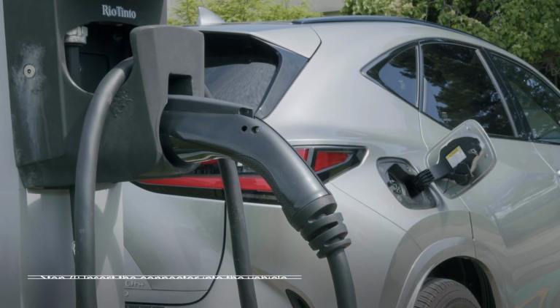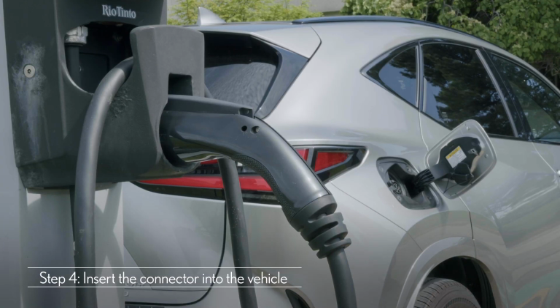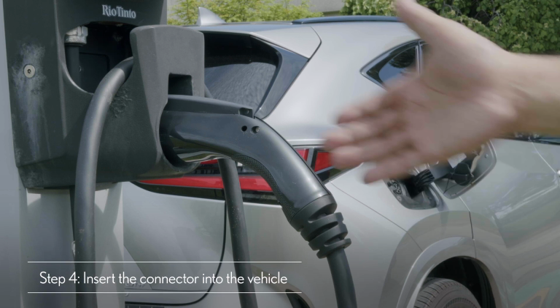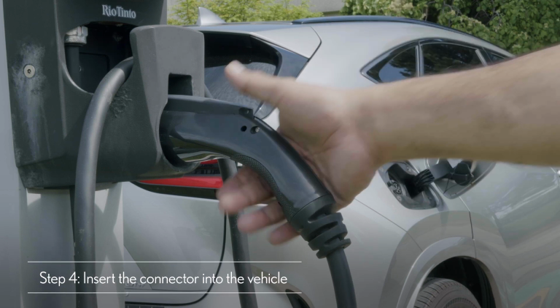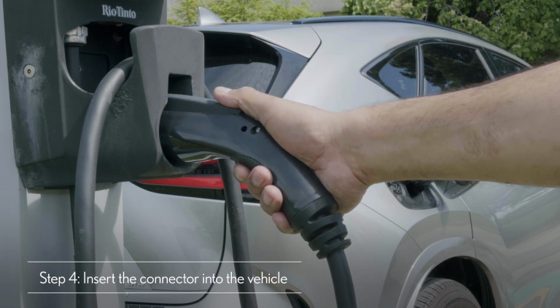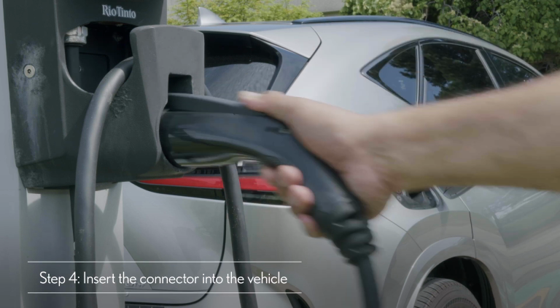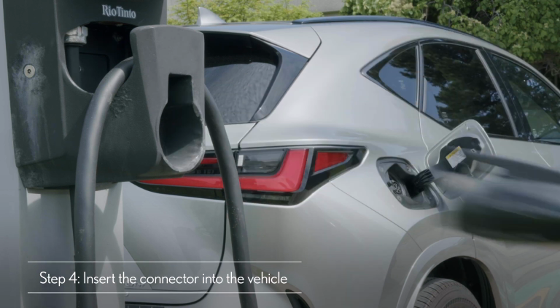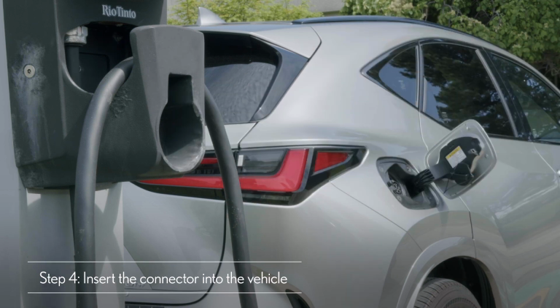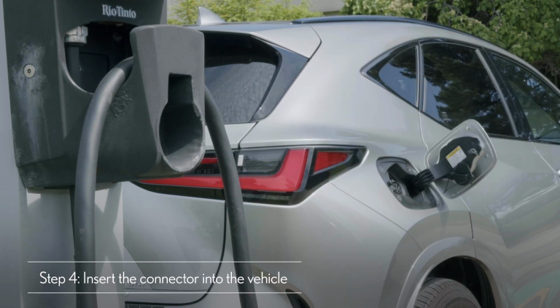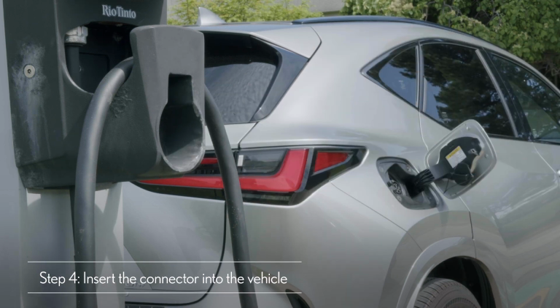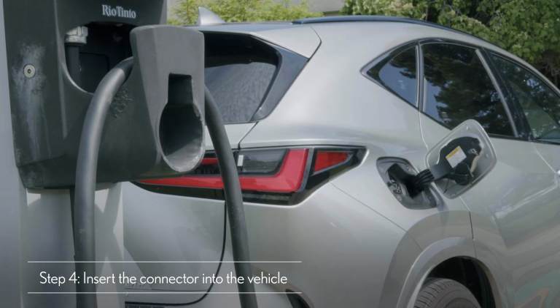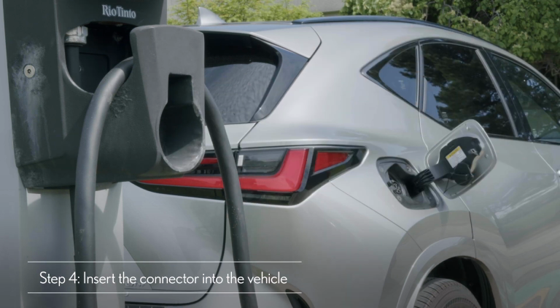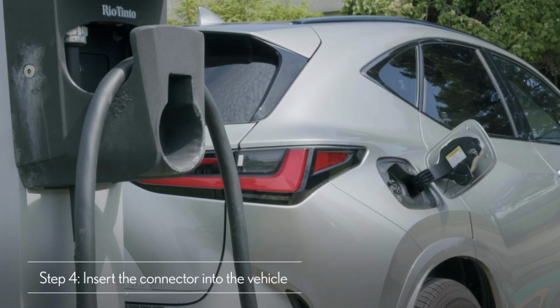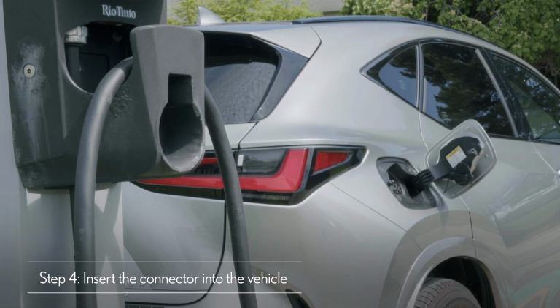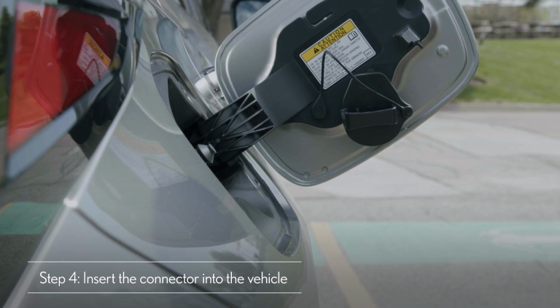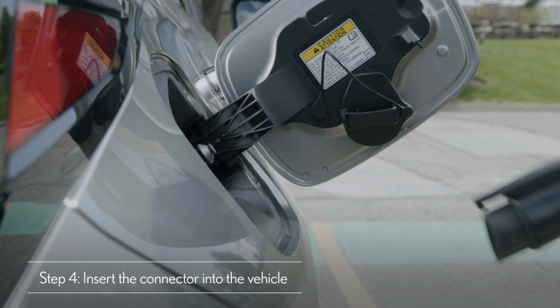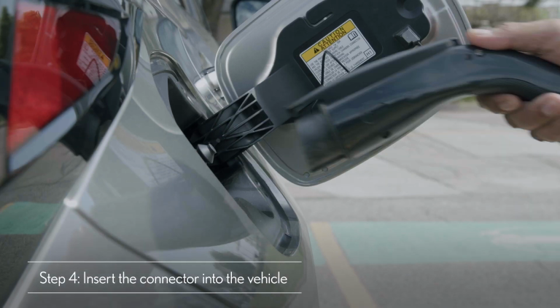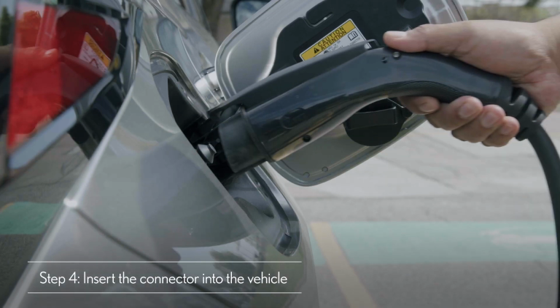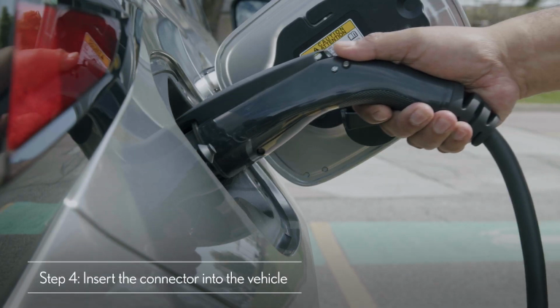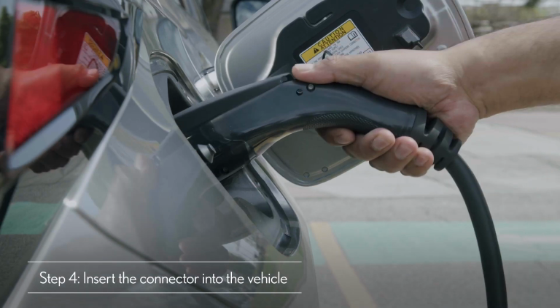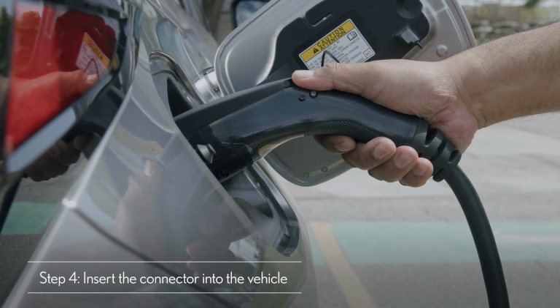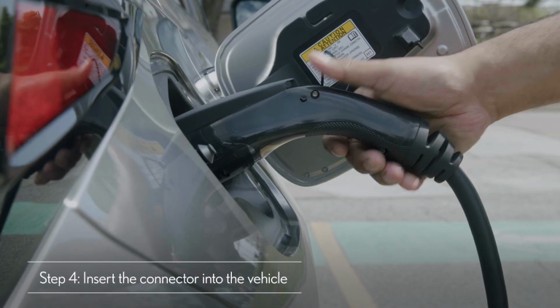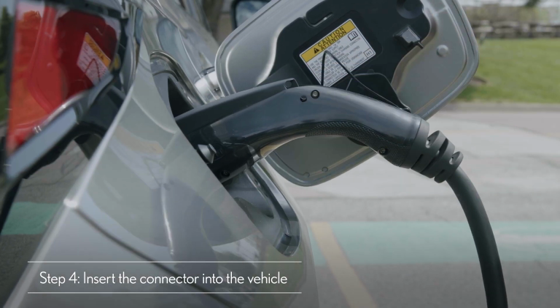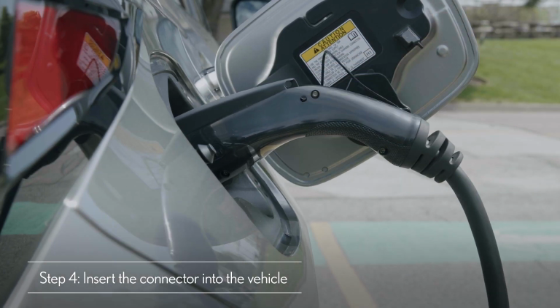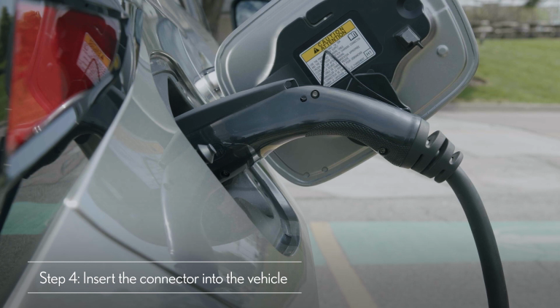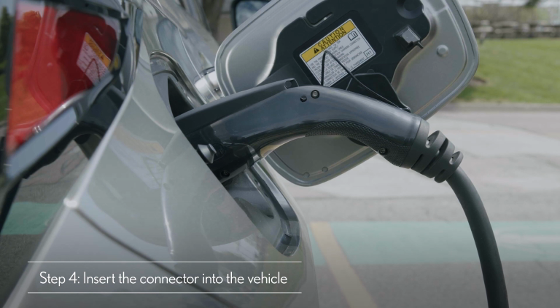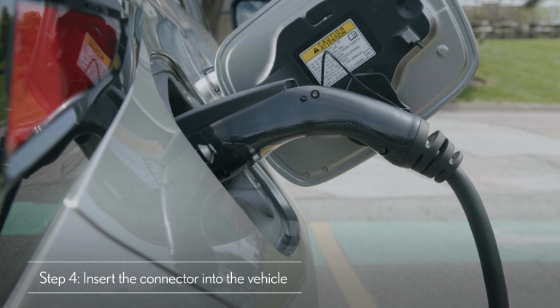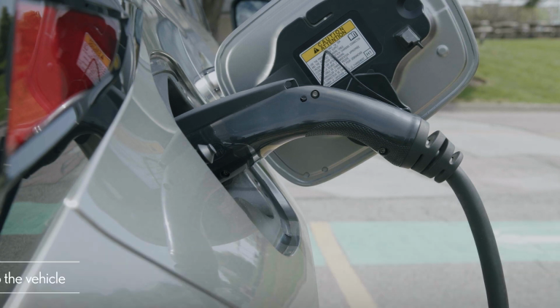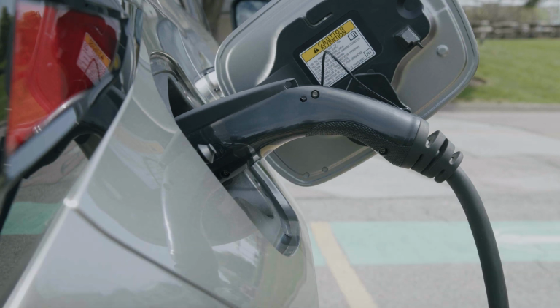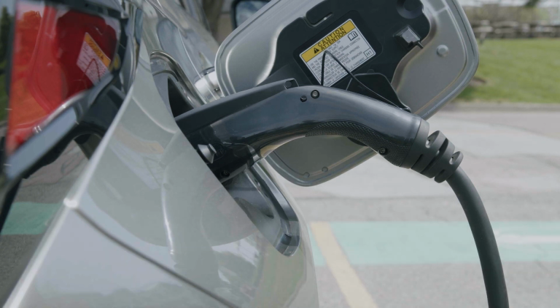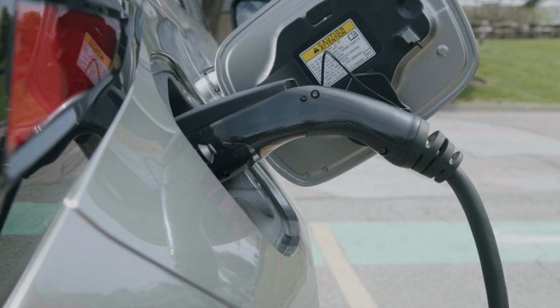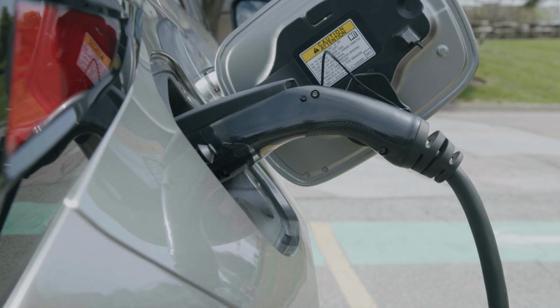For public Level 2 charging, after payment has been arranged, the process is the same as home charging. Simply insert the connector and go.